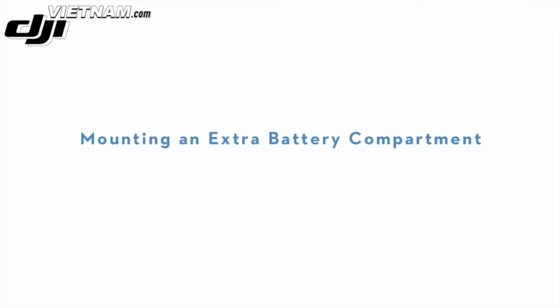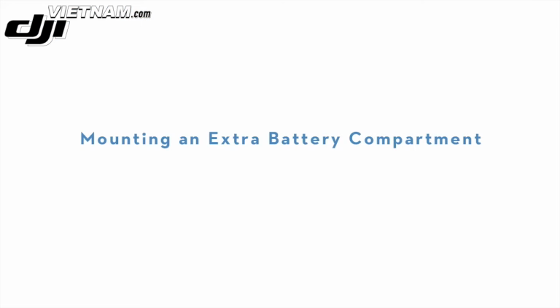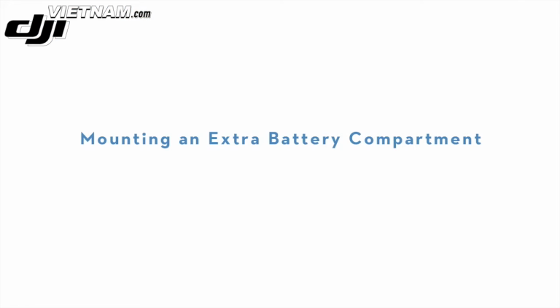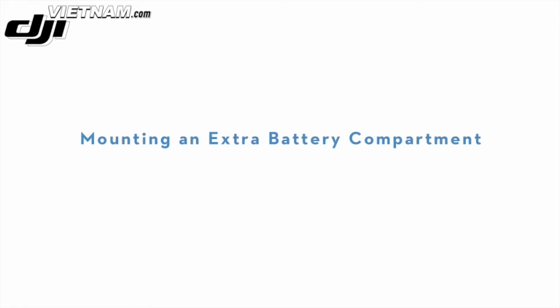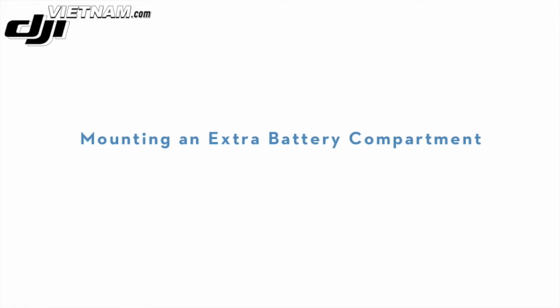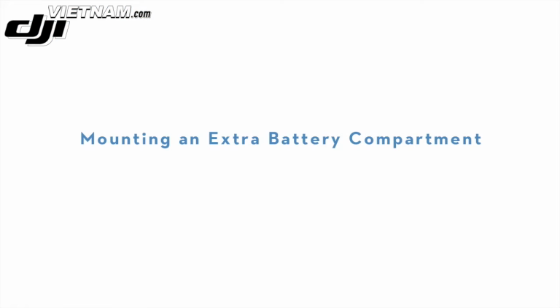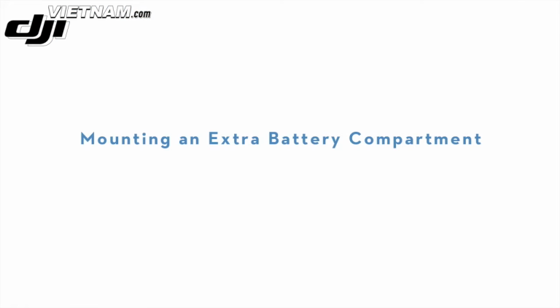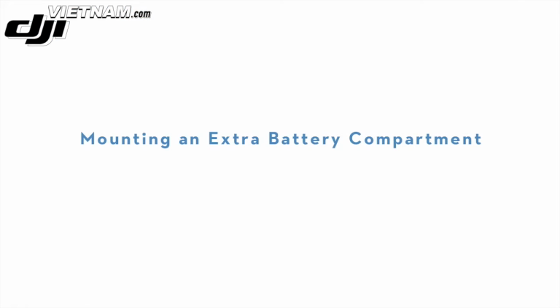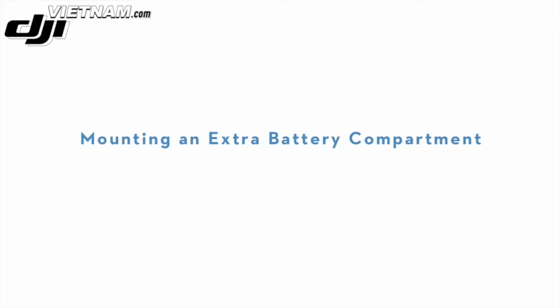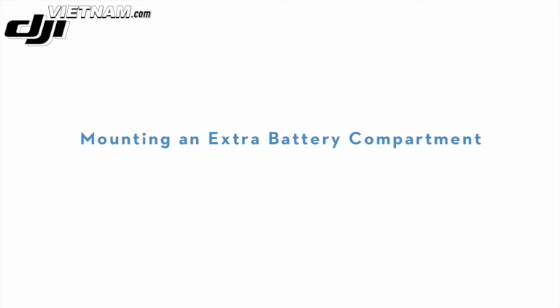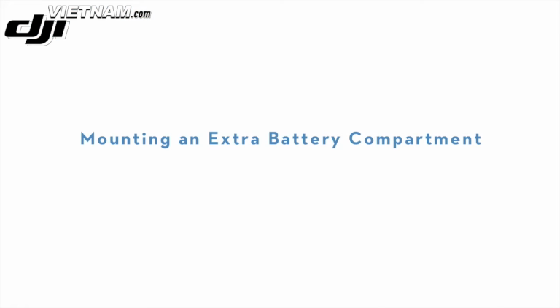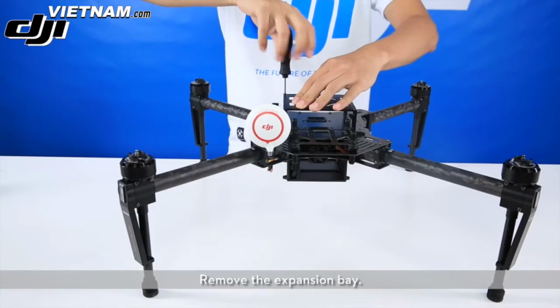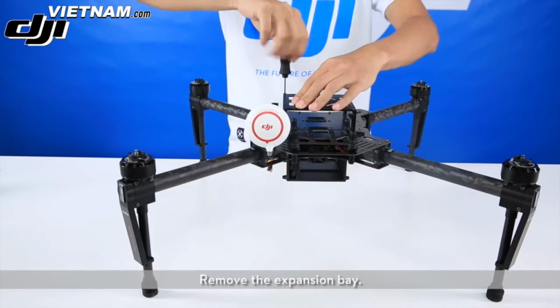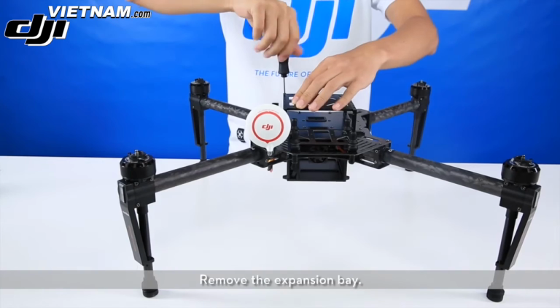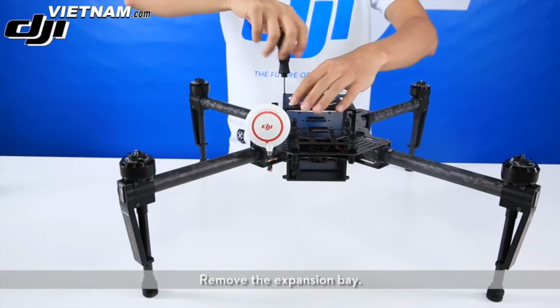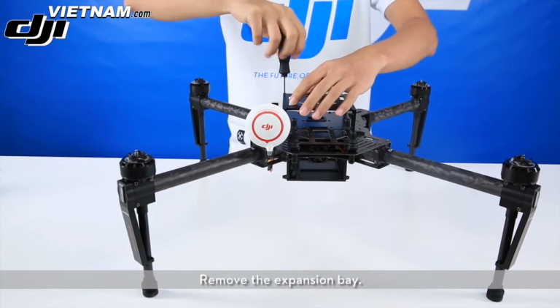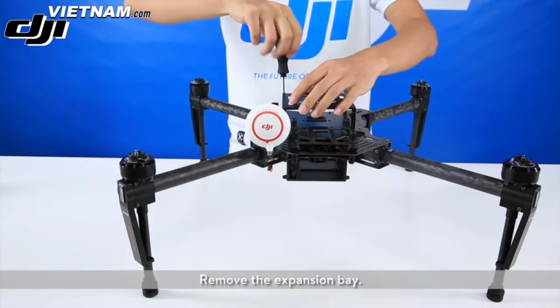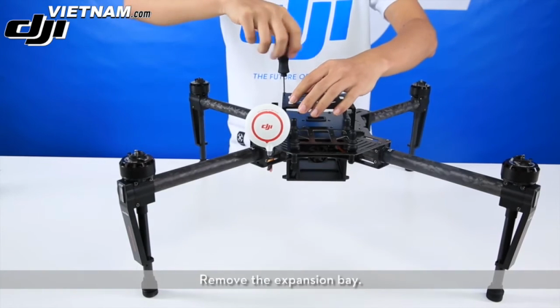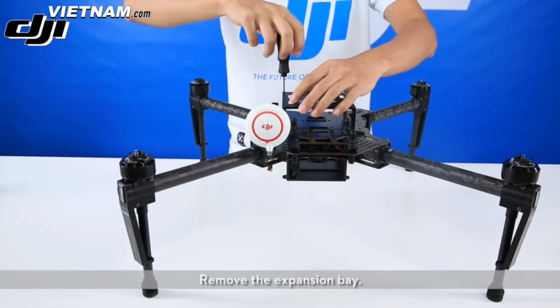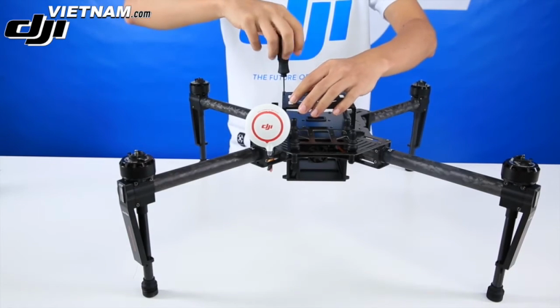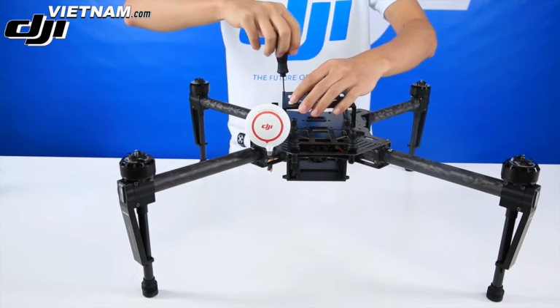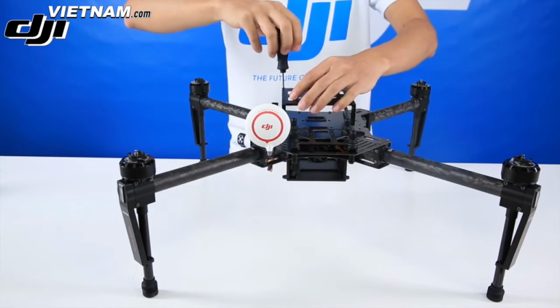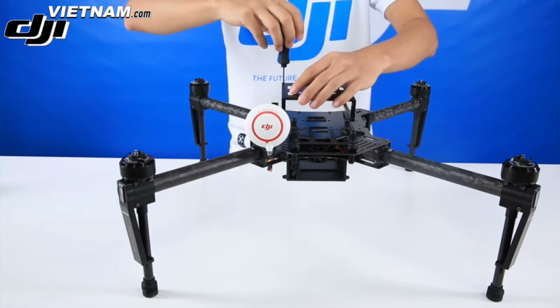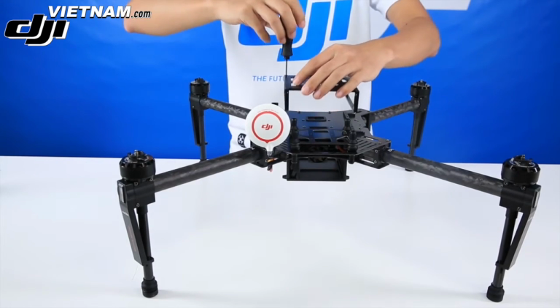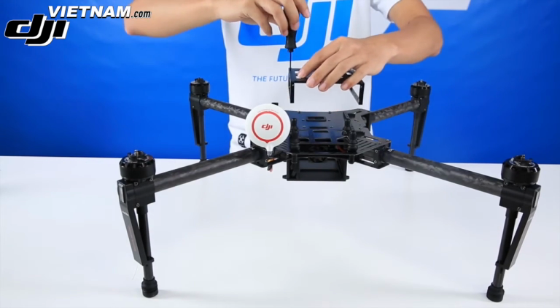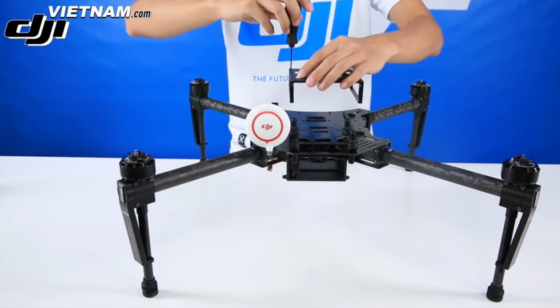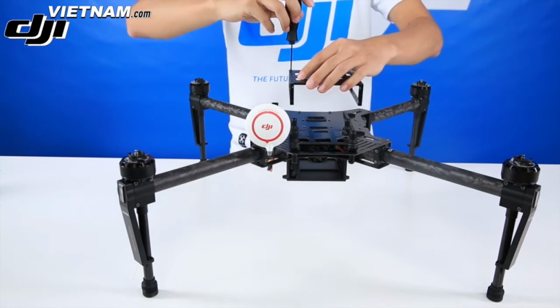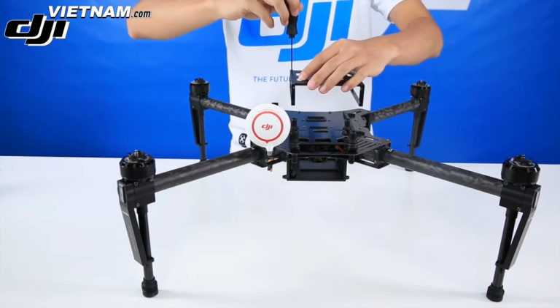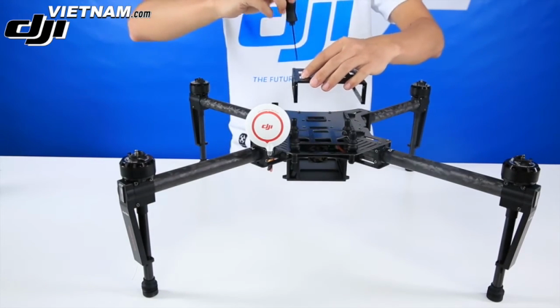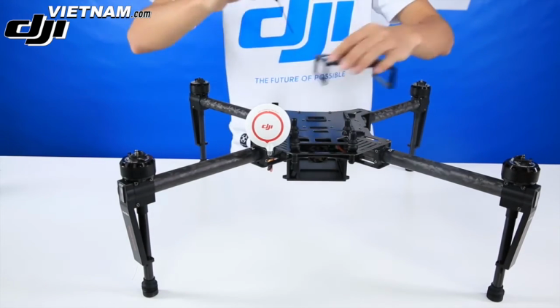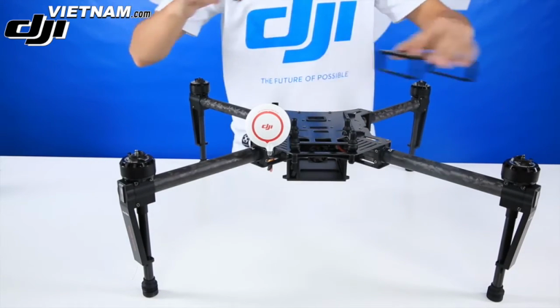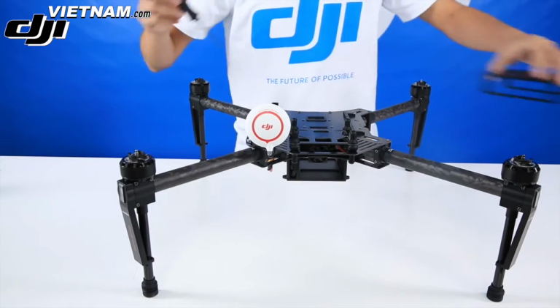Then mount the GPS and the collapsible GPS mount. Mounting an extra battery compartment.